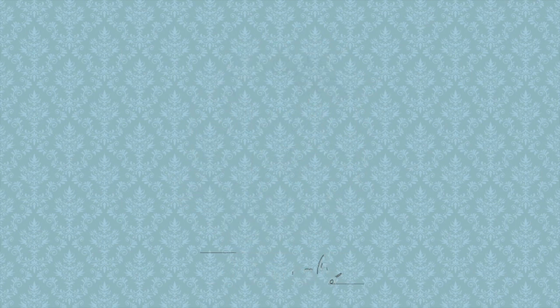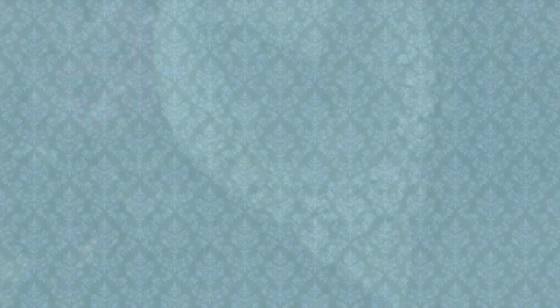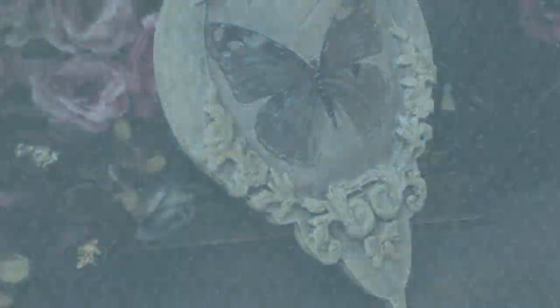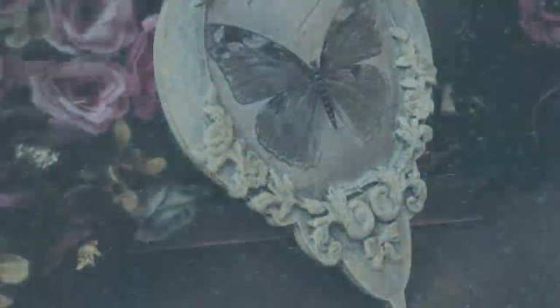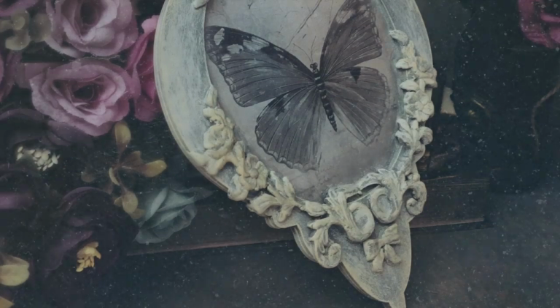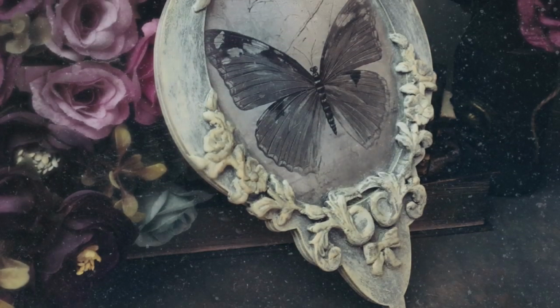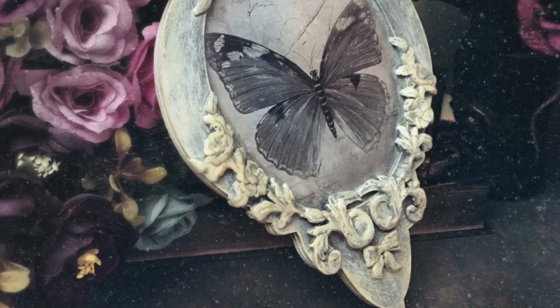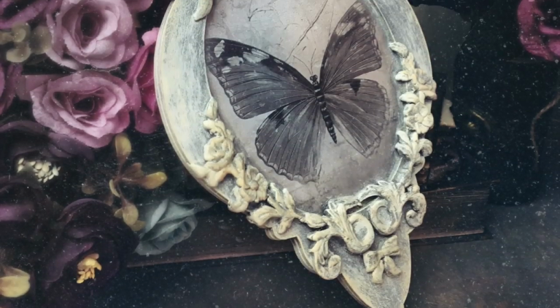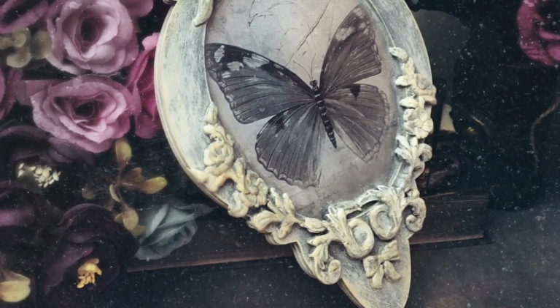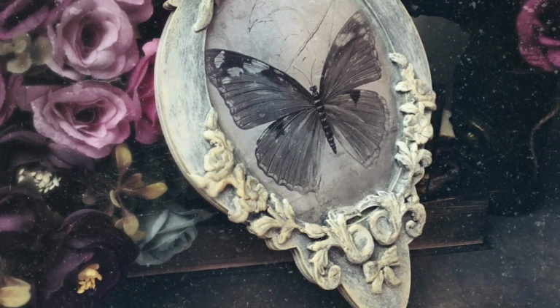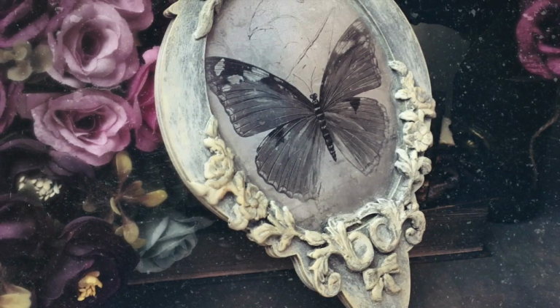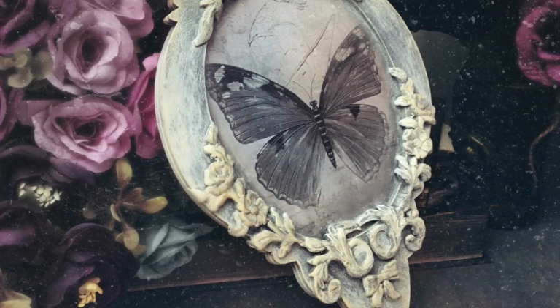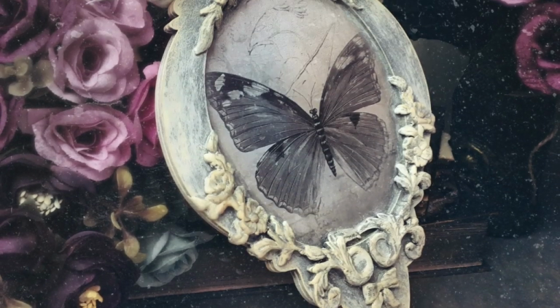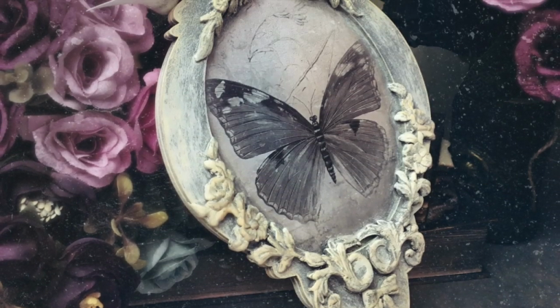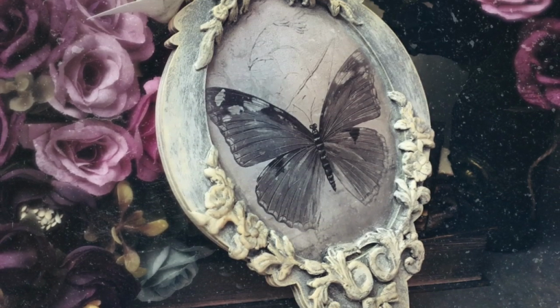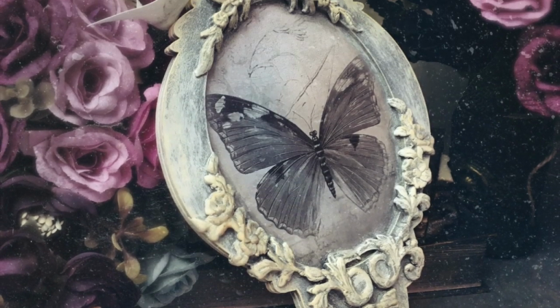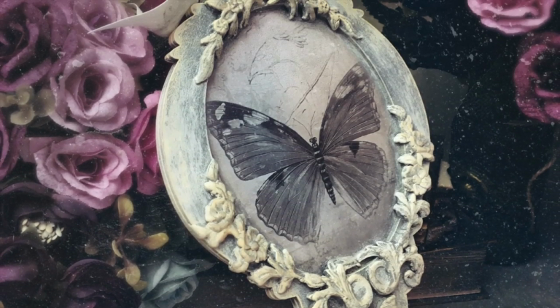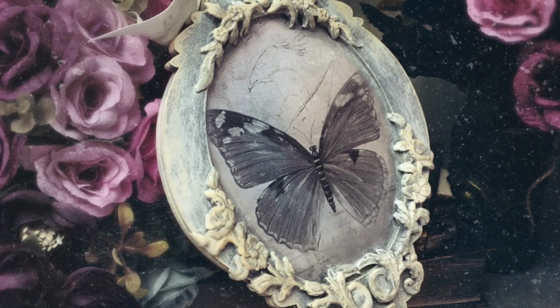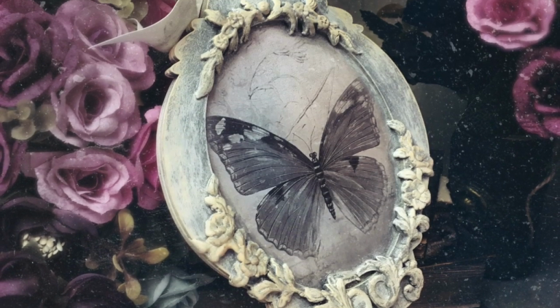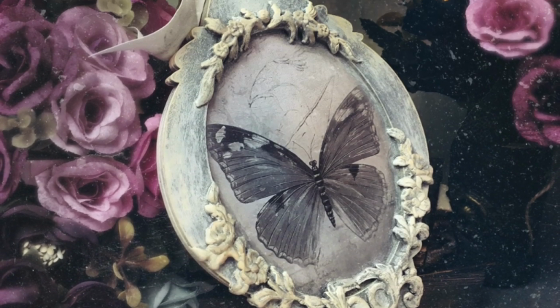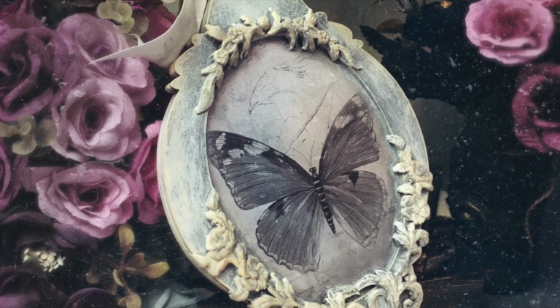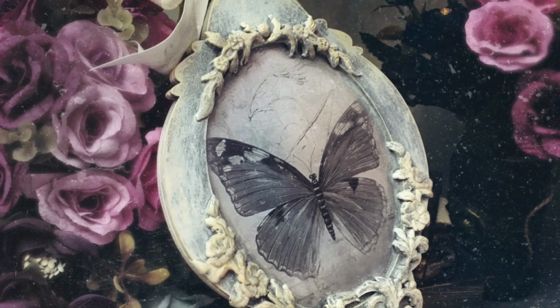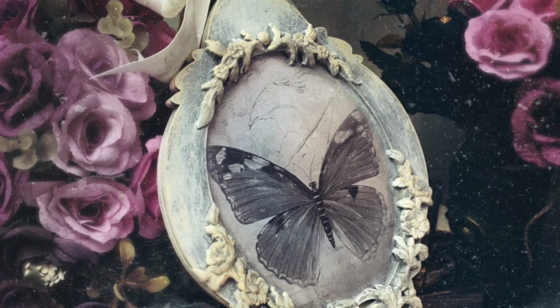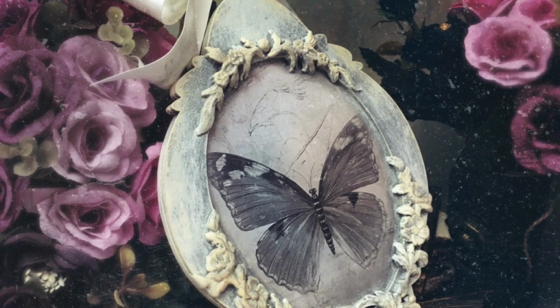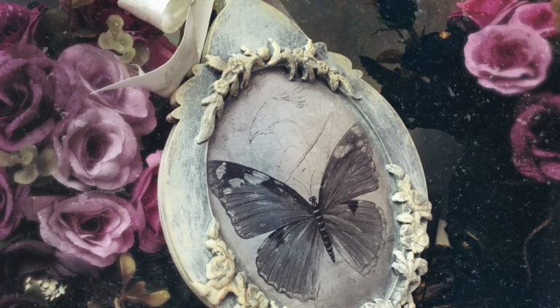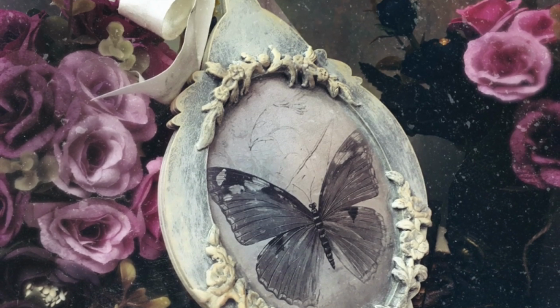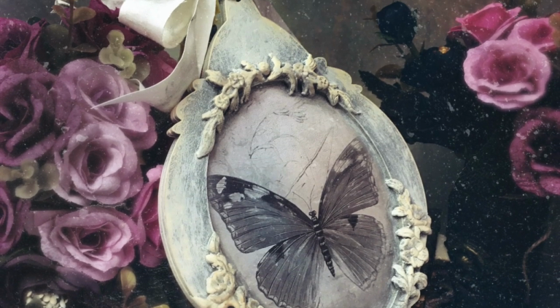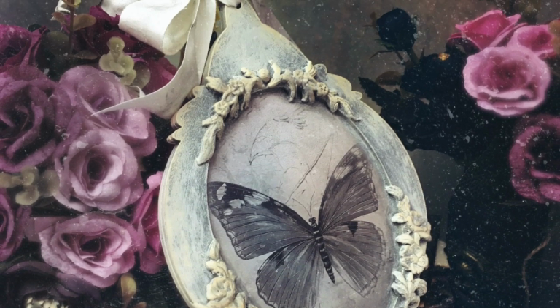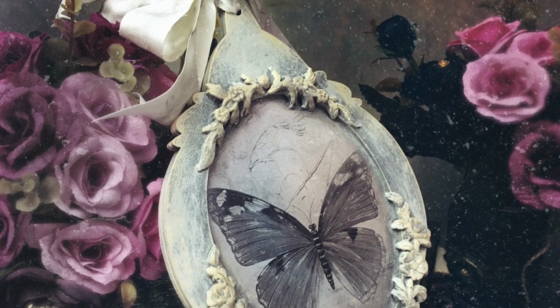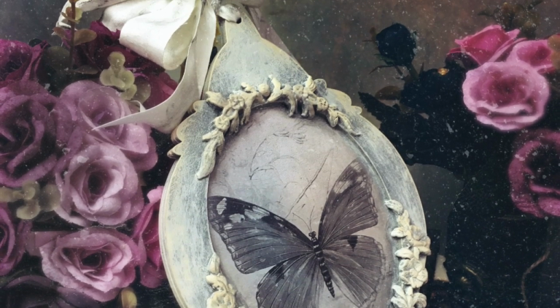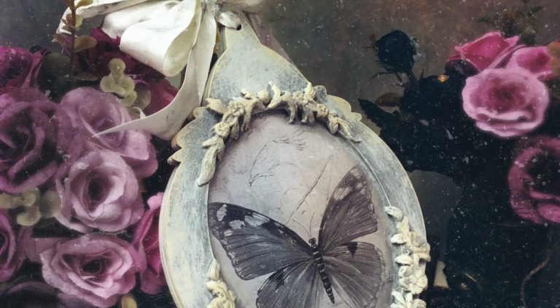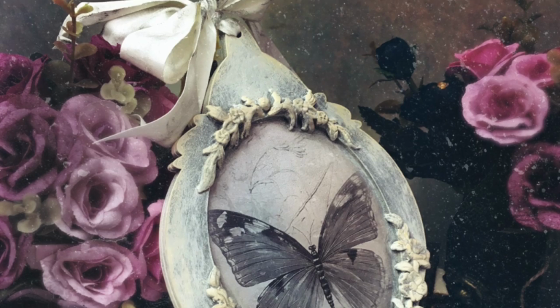Hello friends! Welcome back to my channel. Today I'm going to talk you through how I made this vintage plaque.